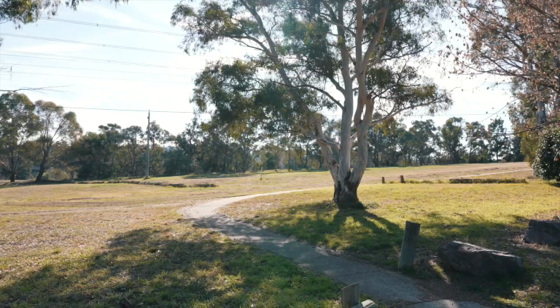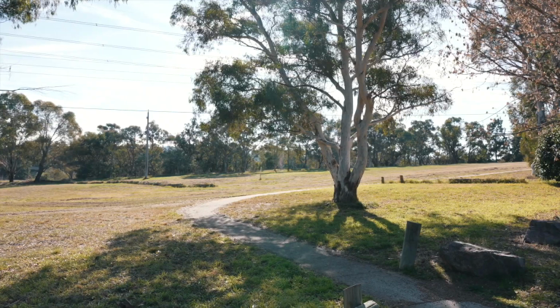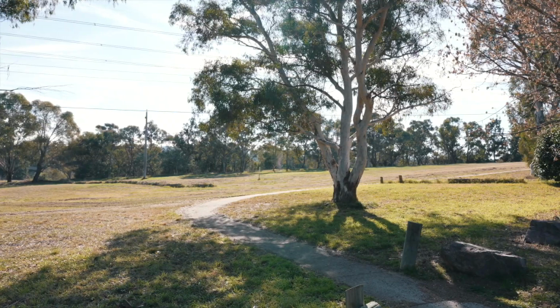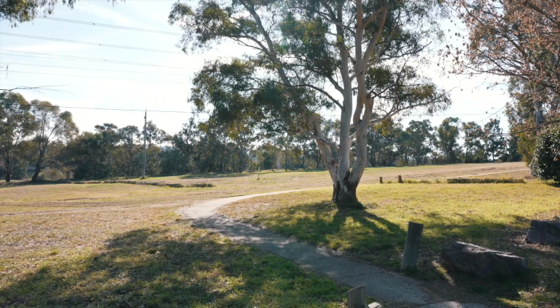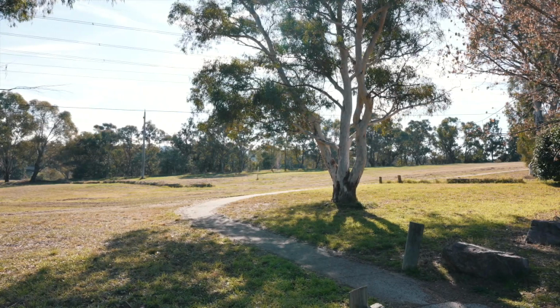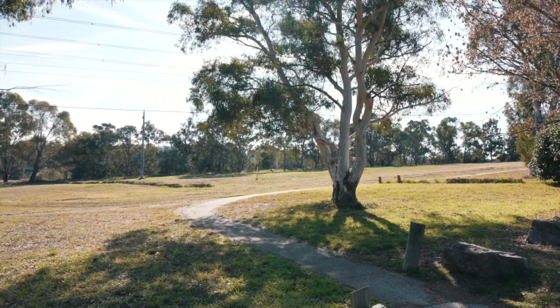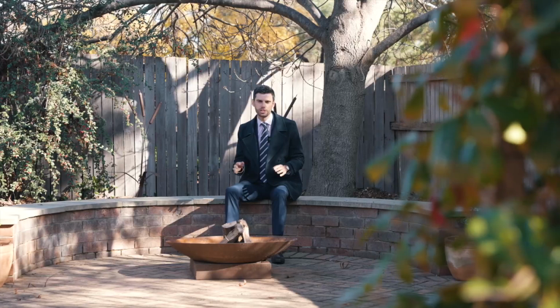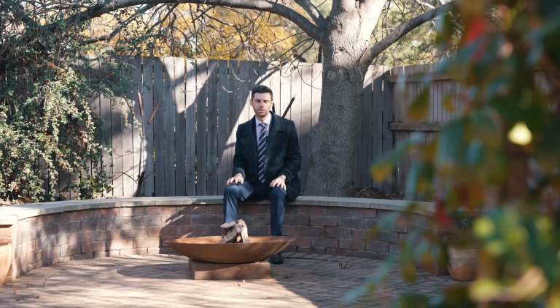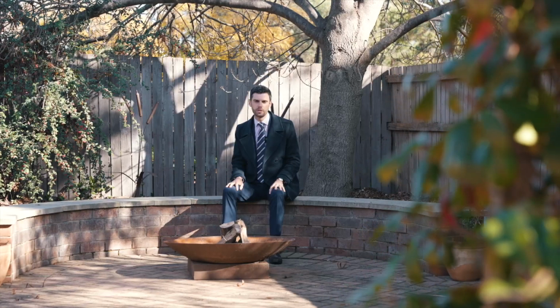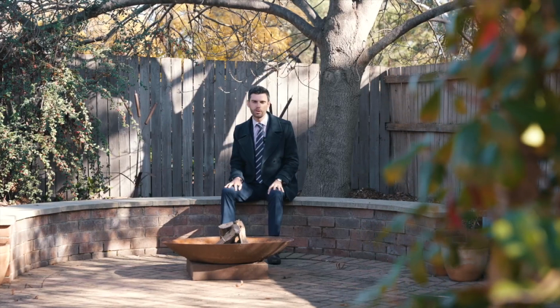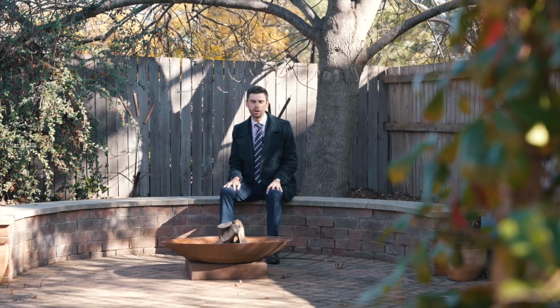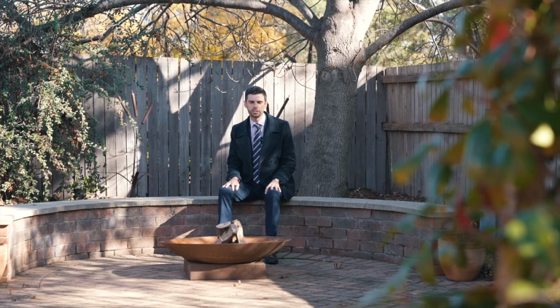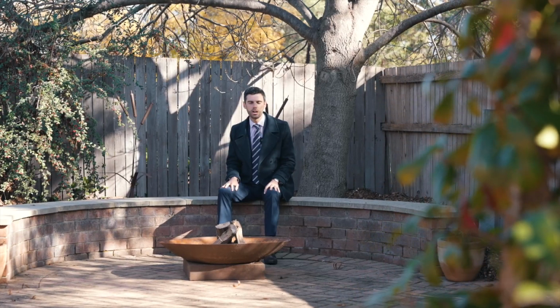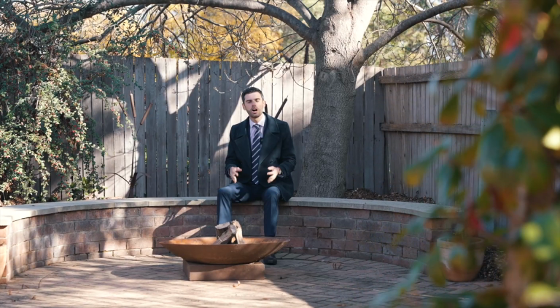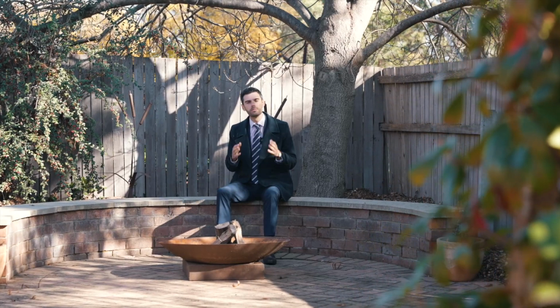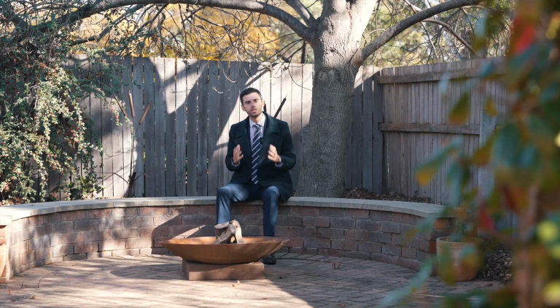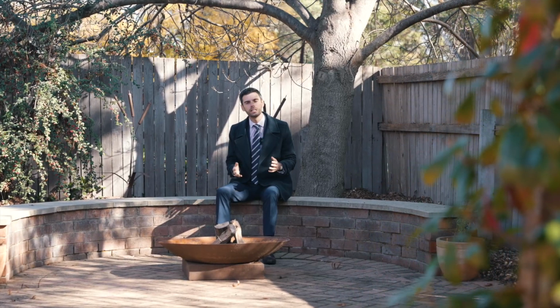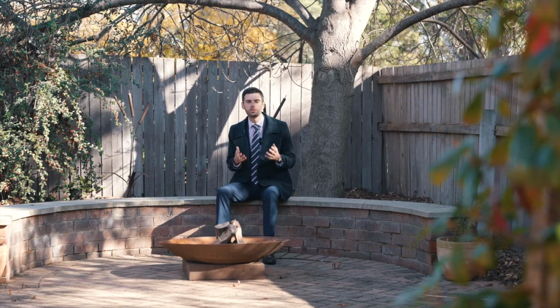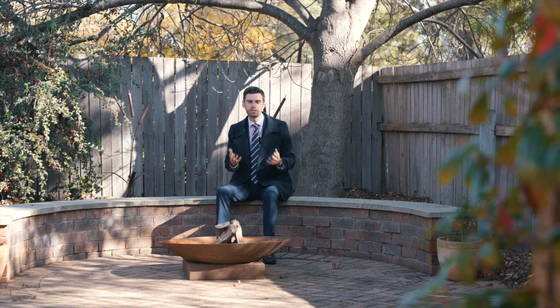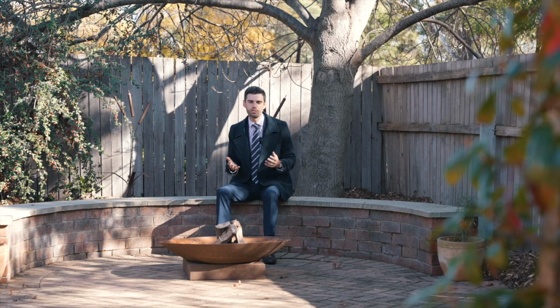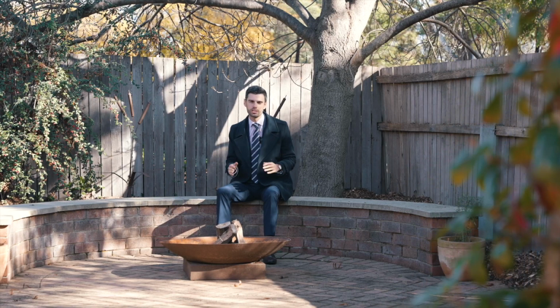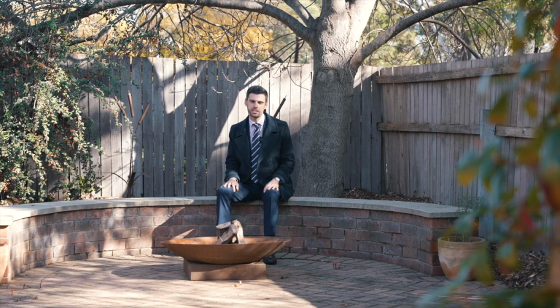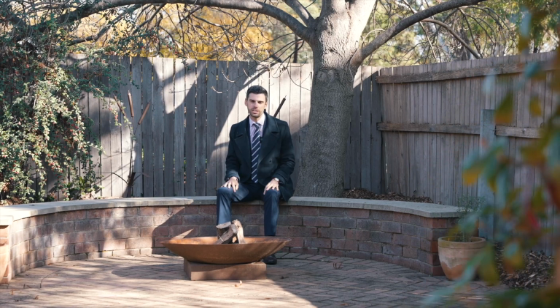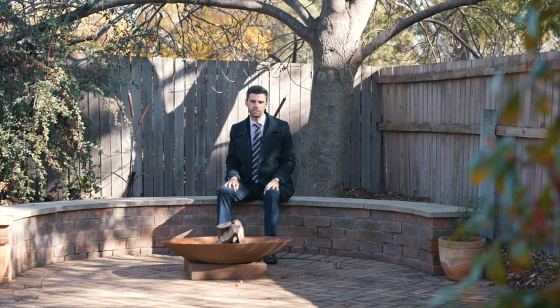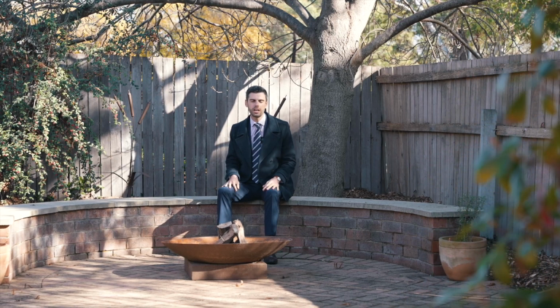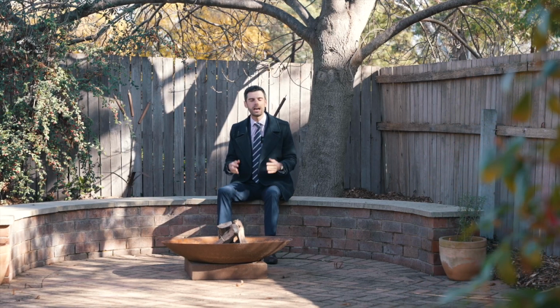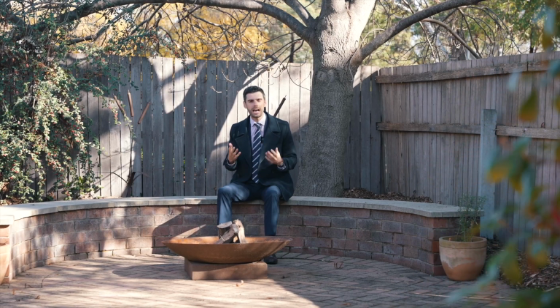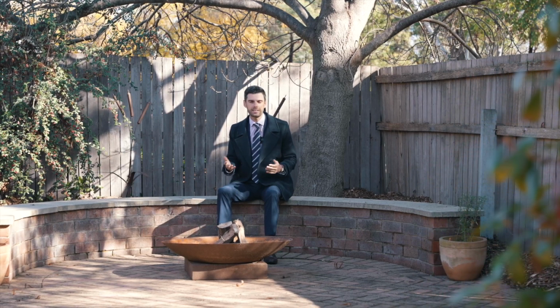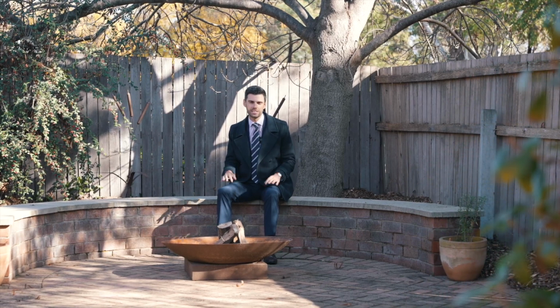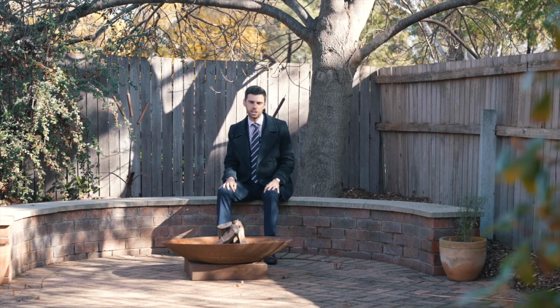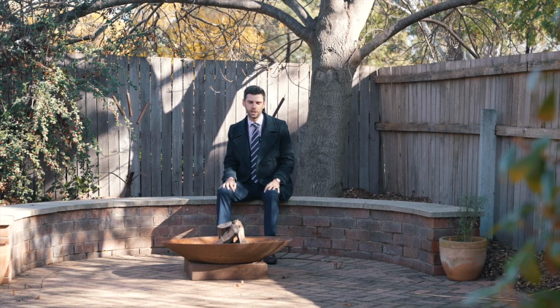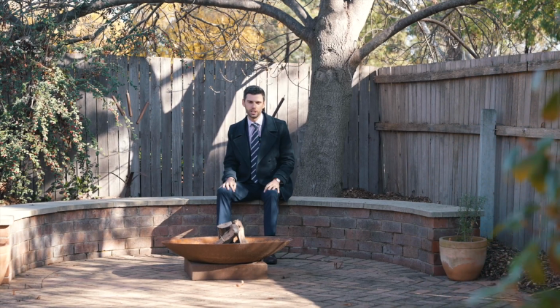I'm George from LJ Hooker Belconnen. I'm really looking forward to seeing you at our next open home.